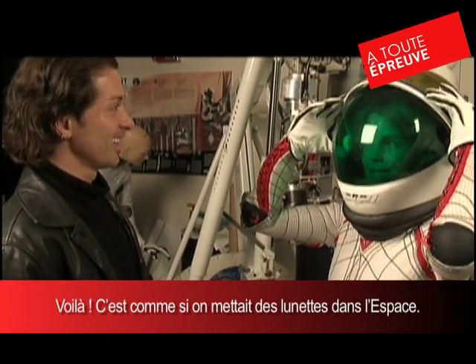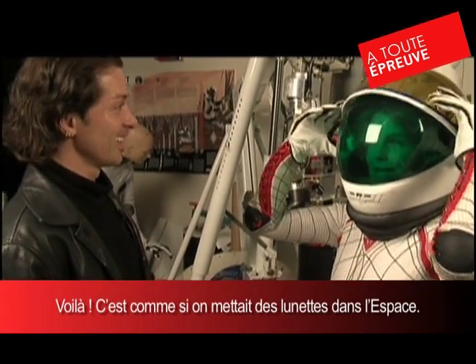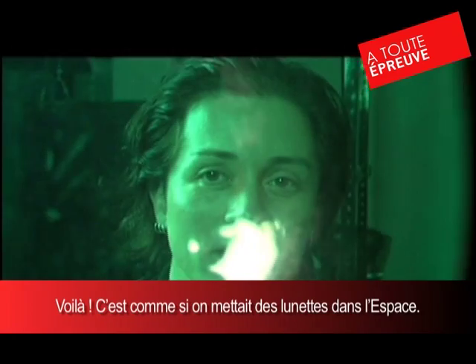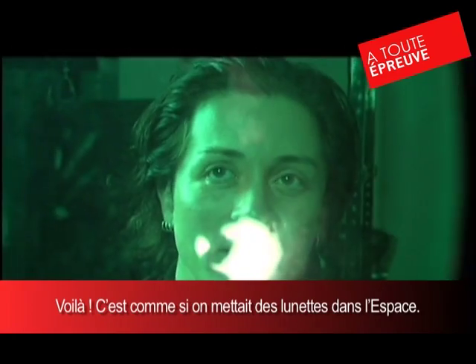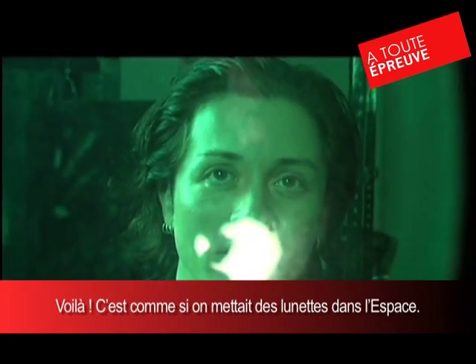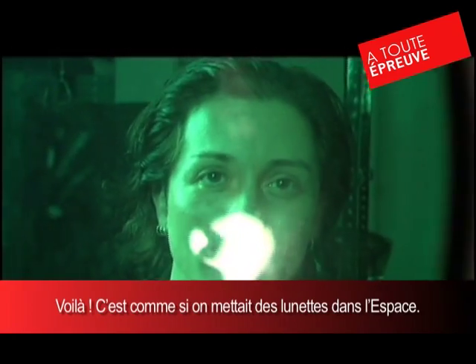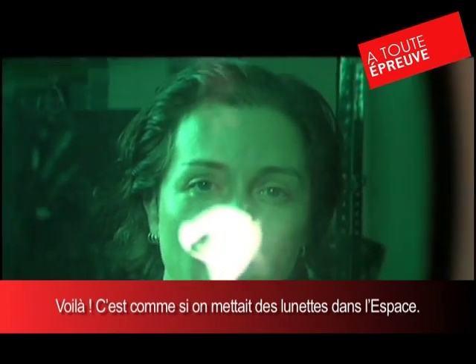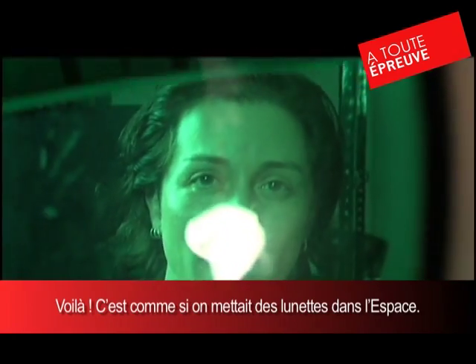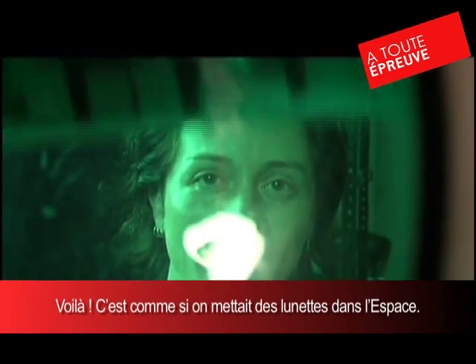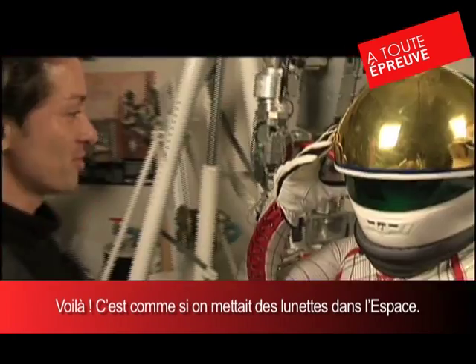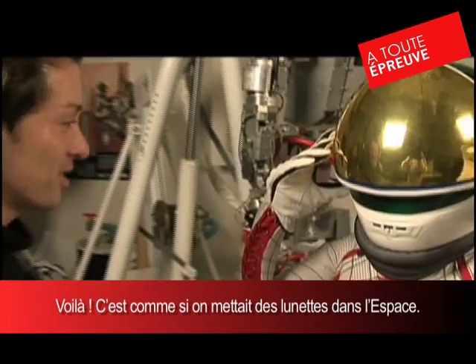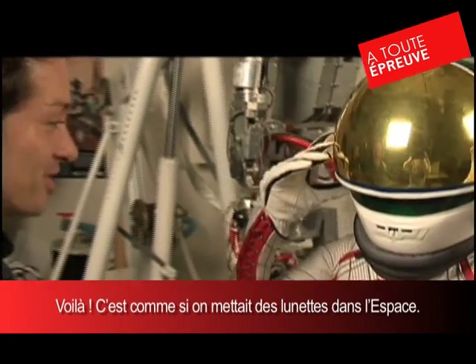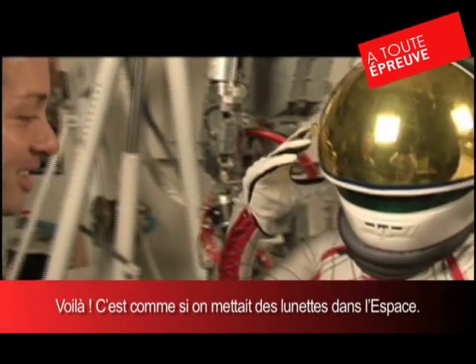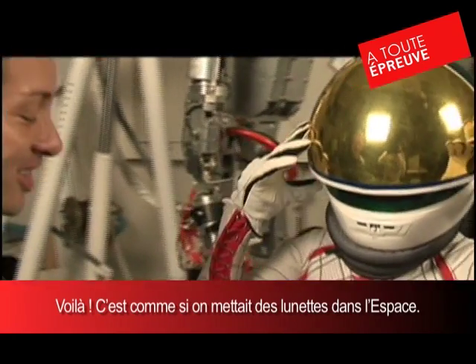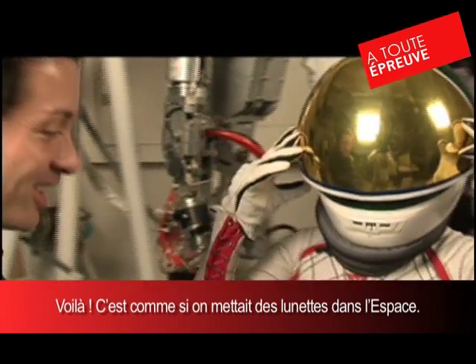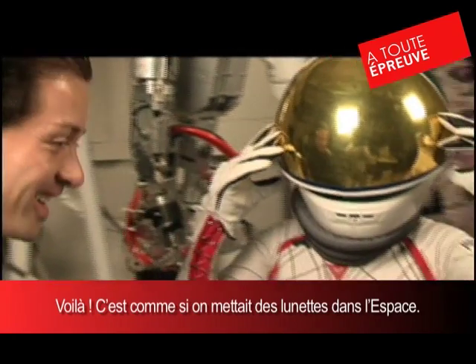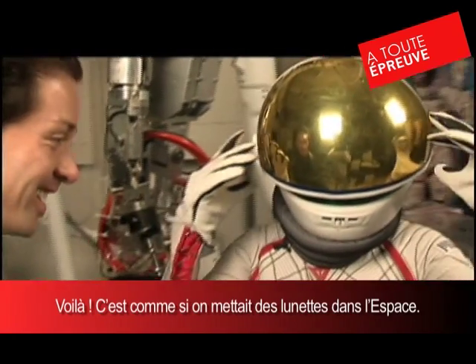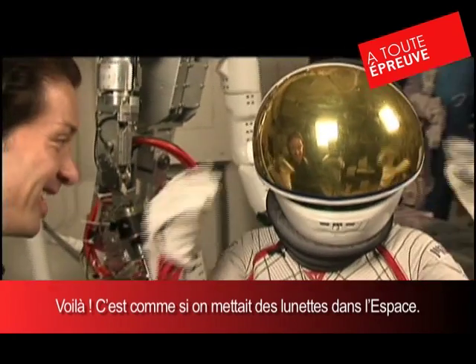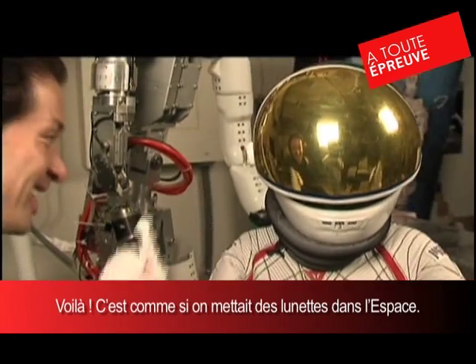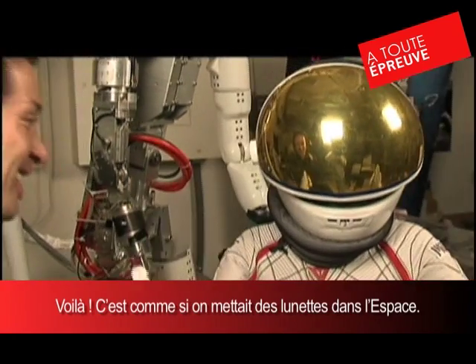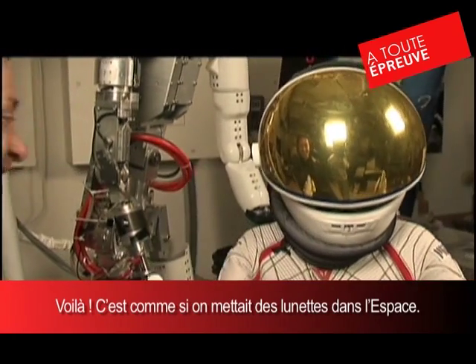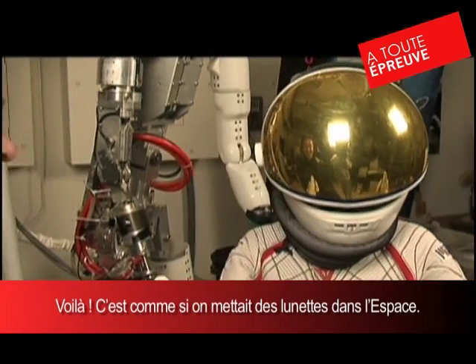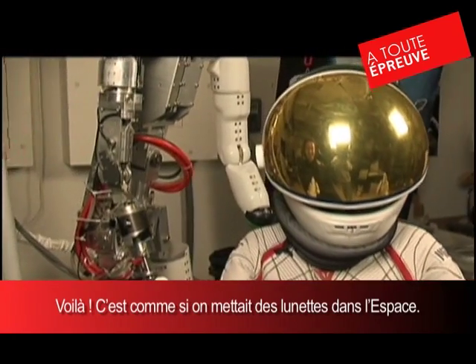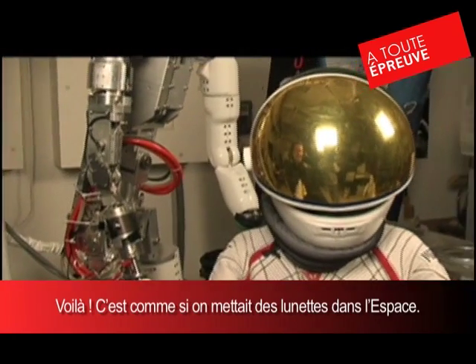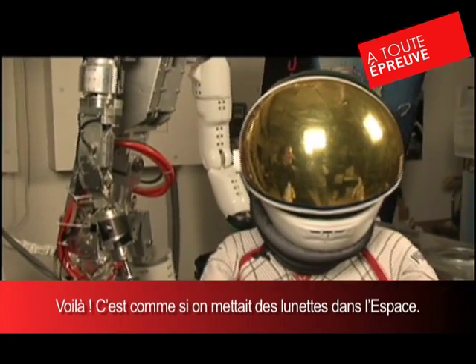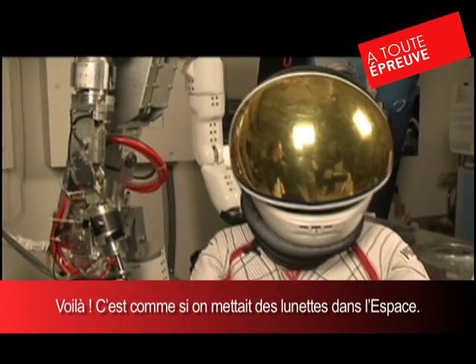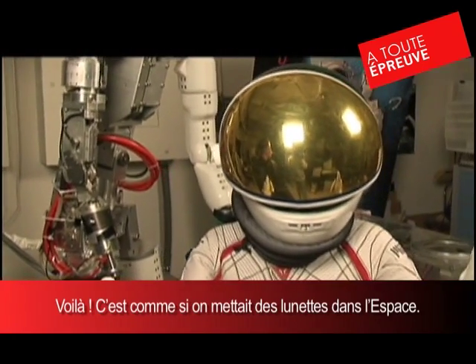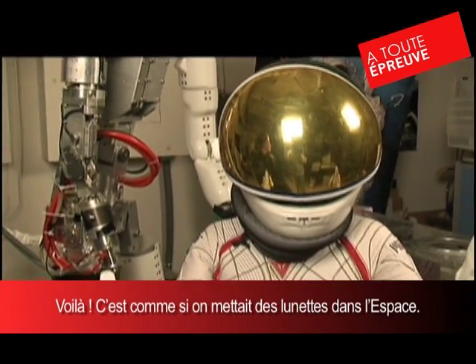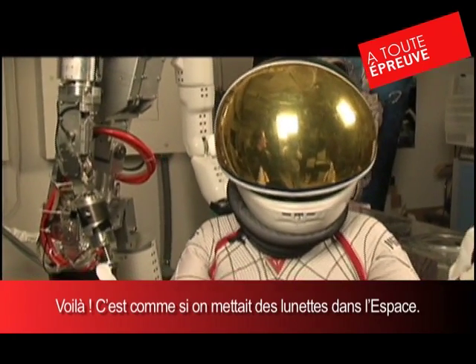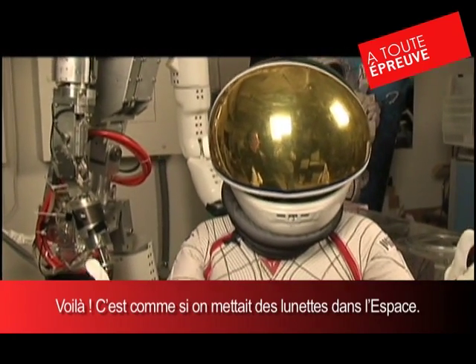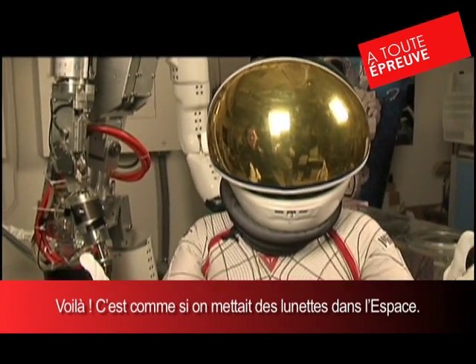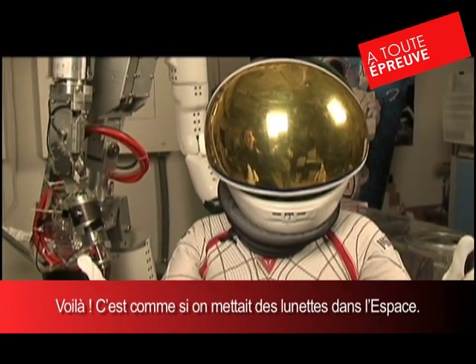We have gold sunglasses in space. There you go. Something else.